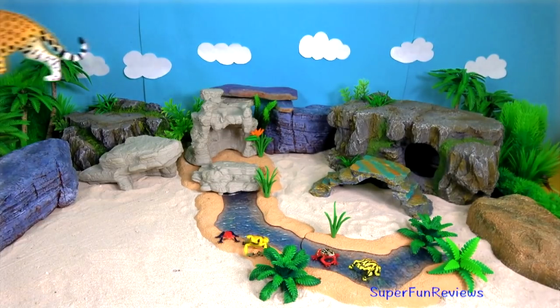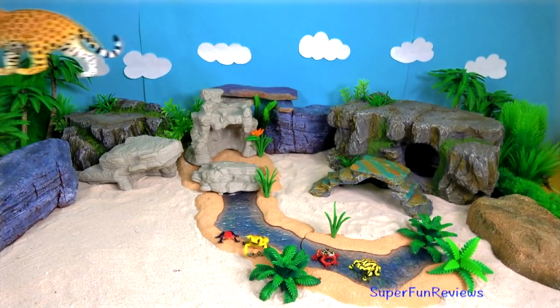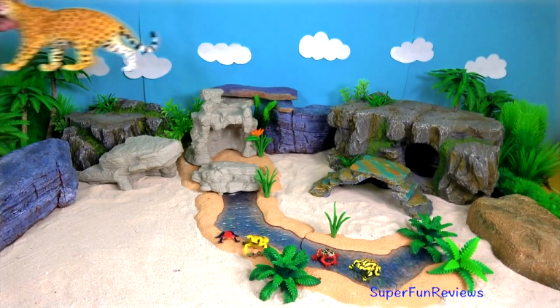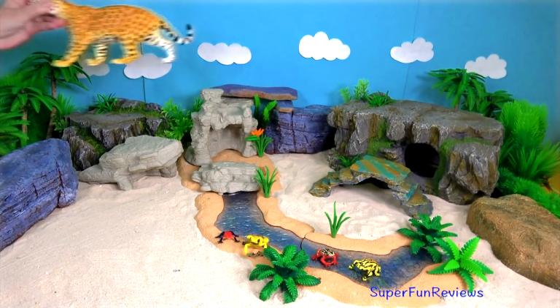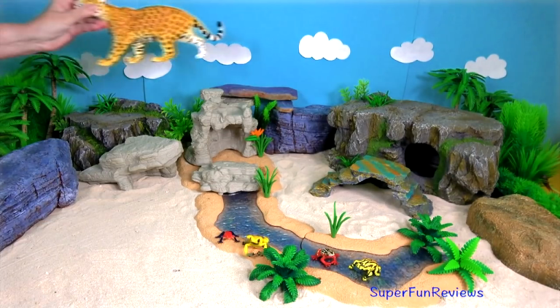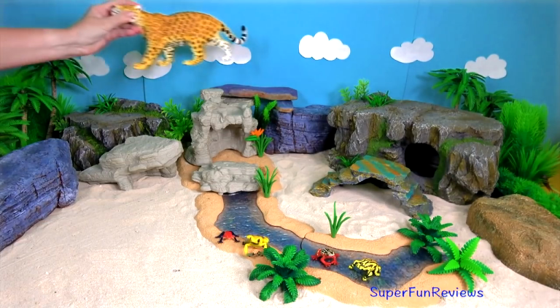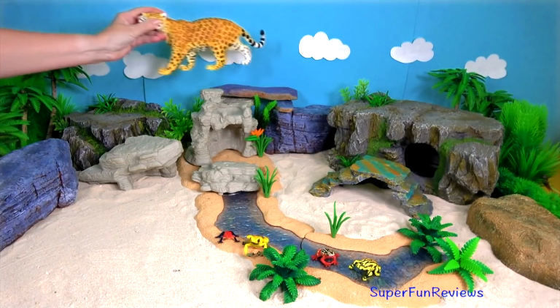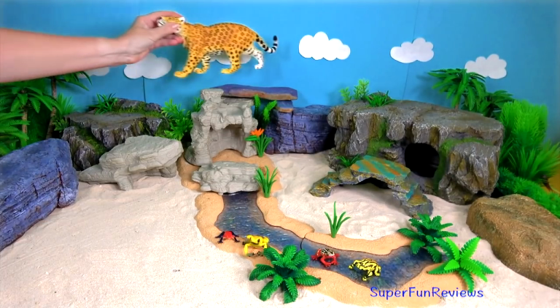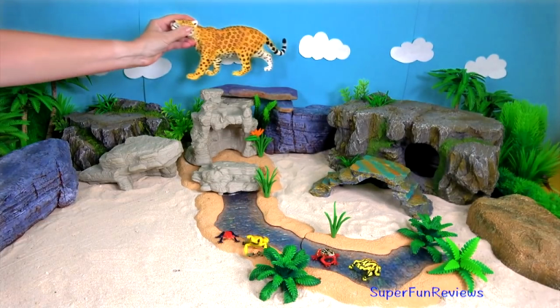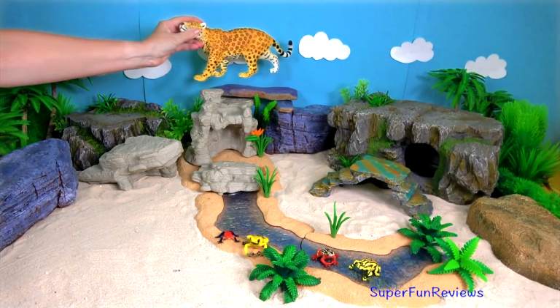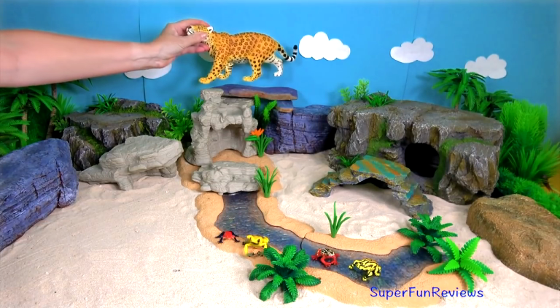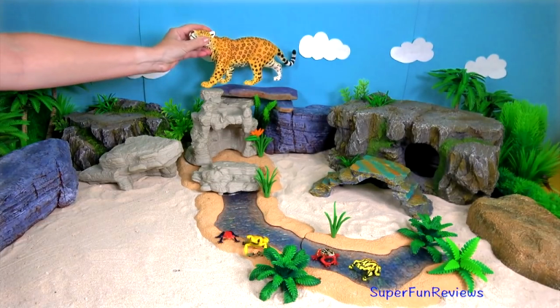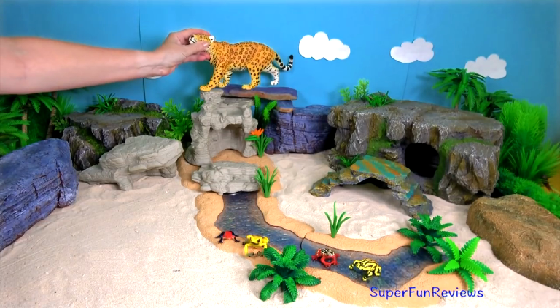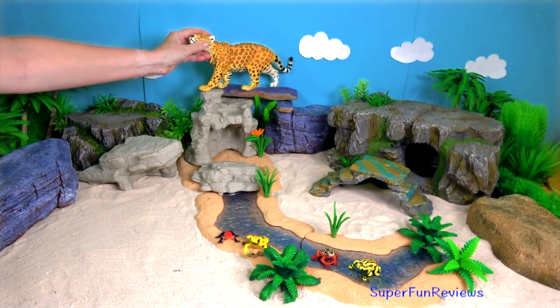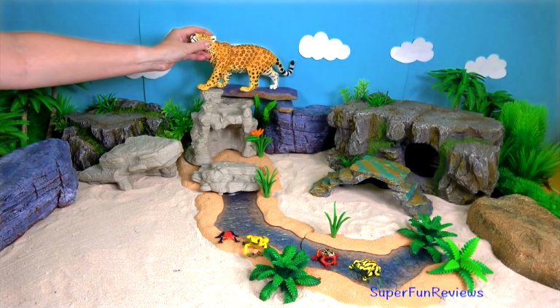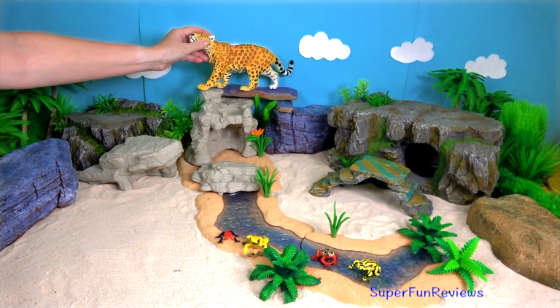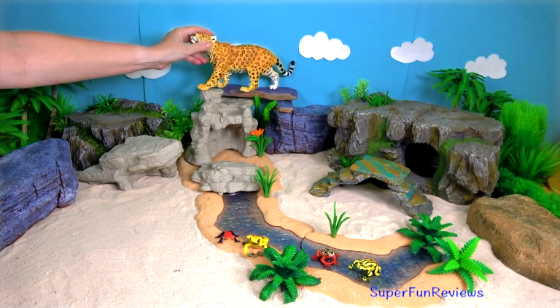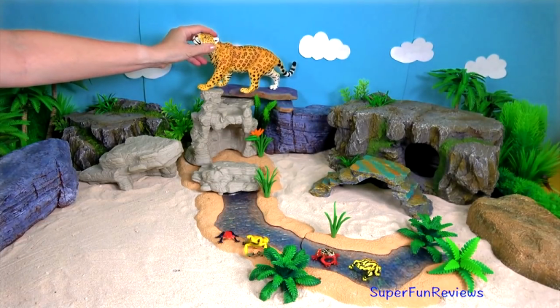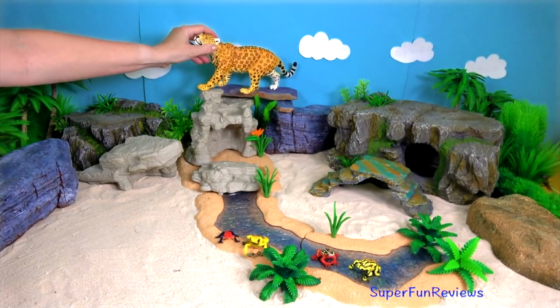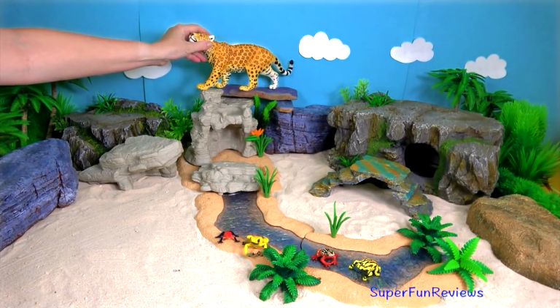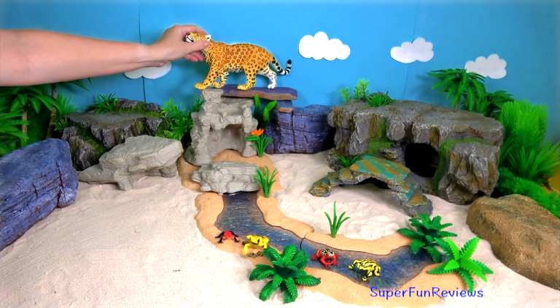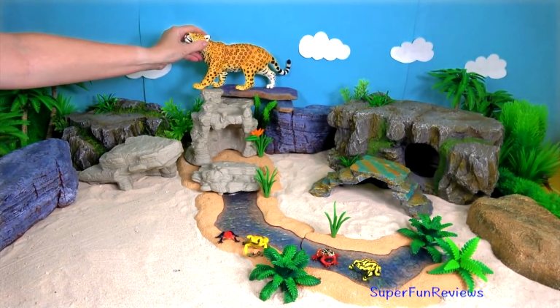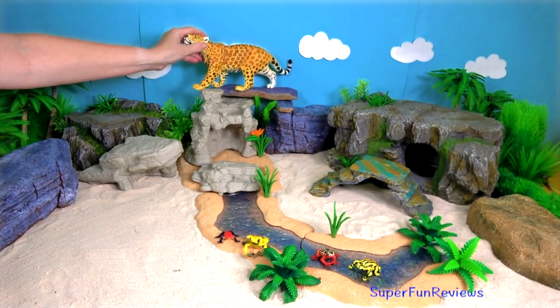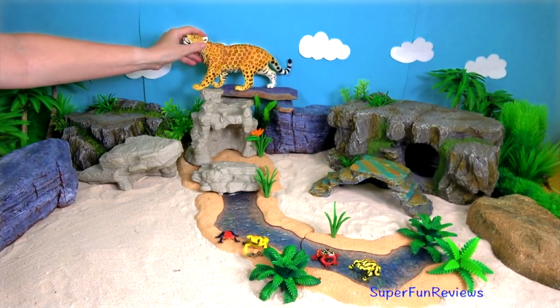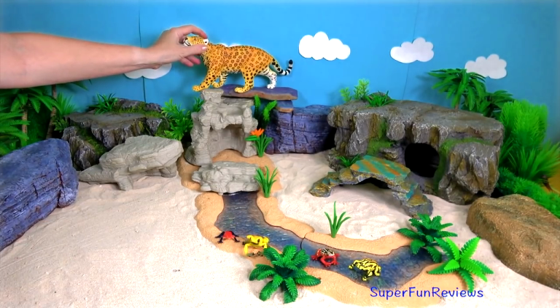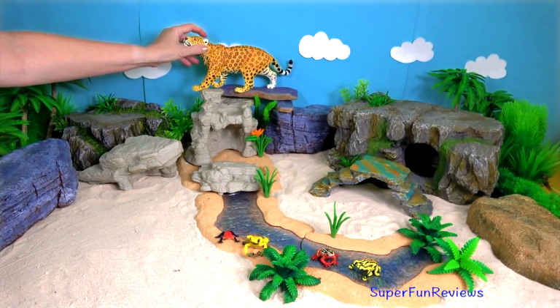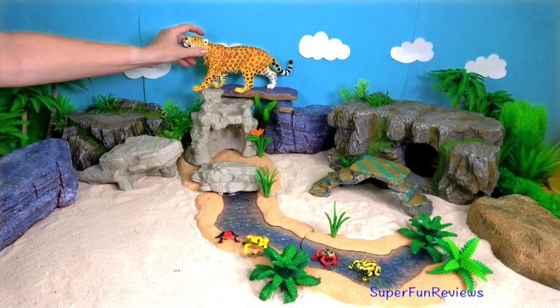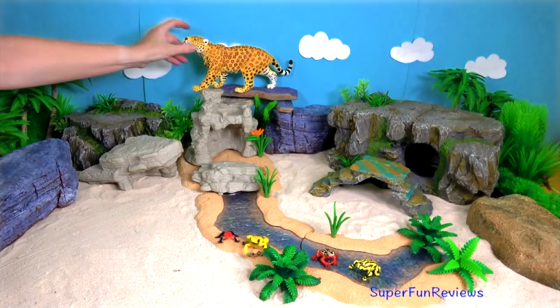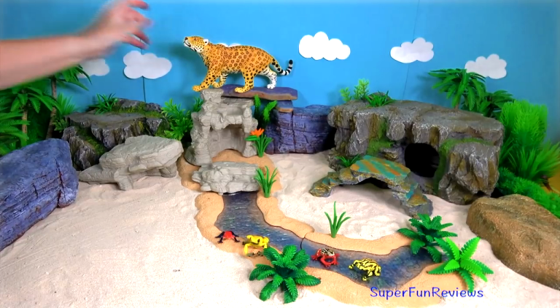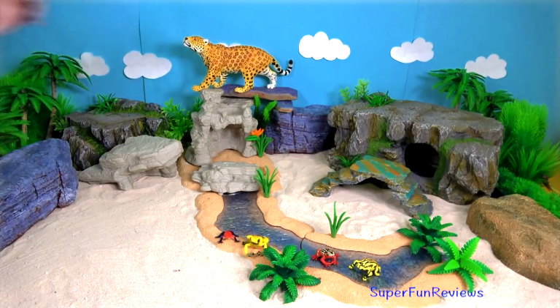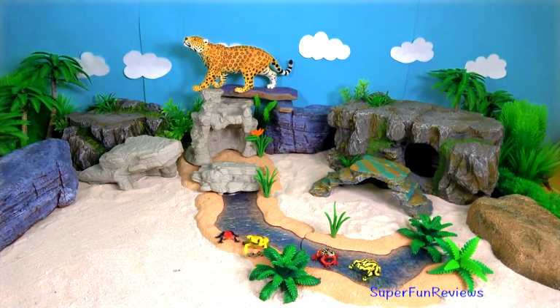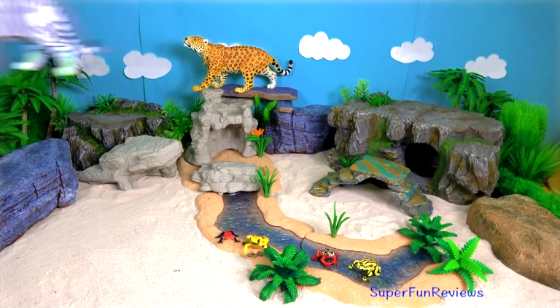Can you tell me how many clouded leopards are in today's video?